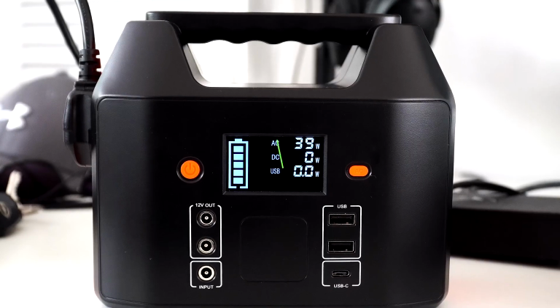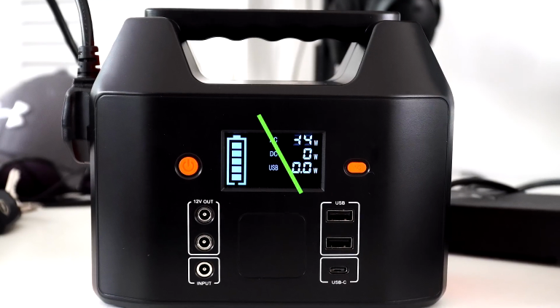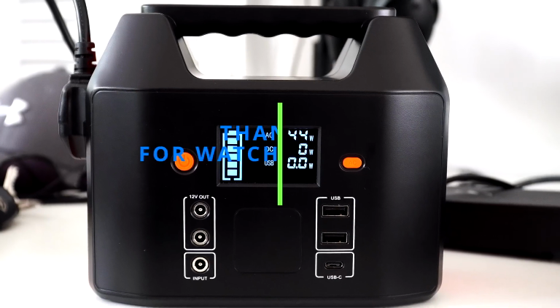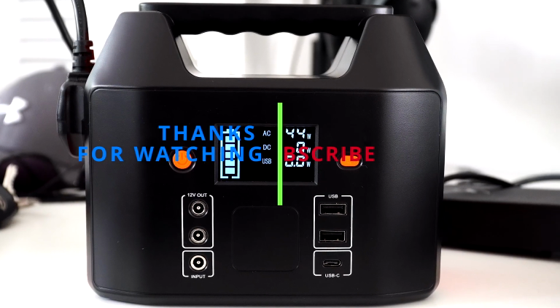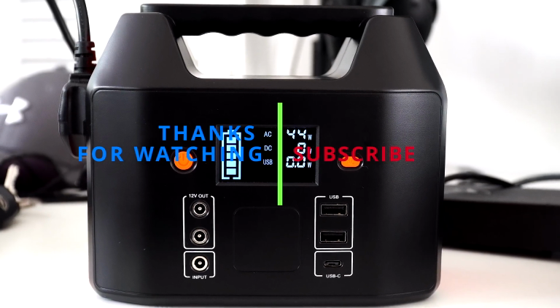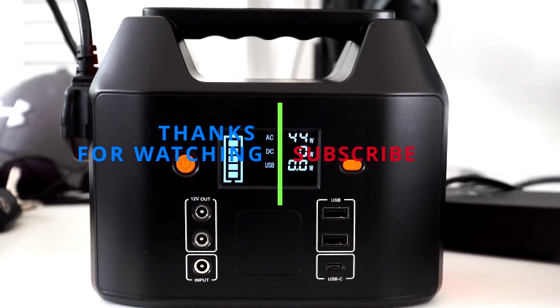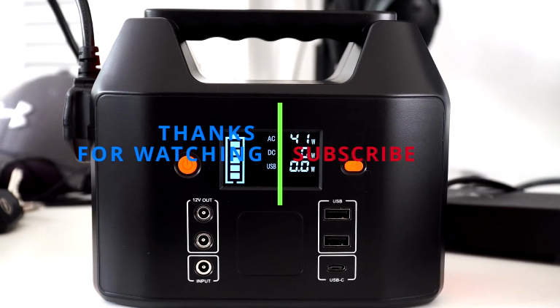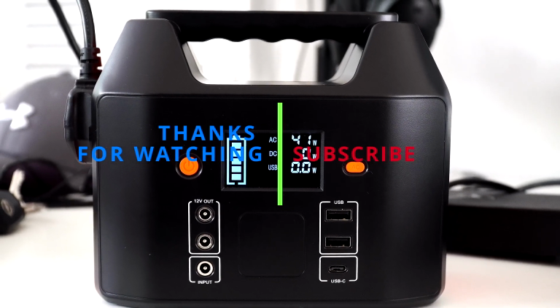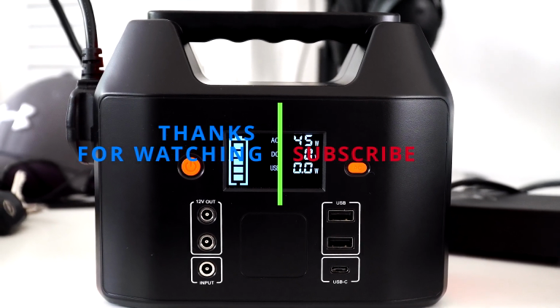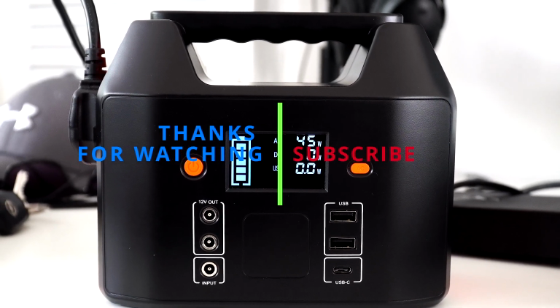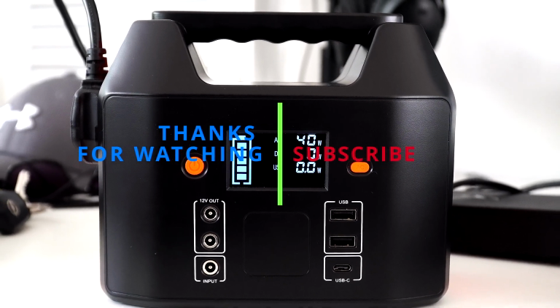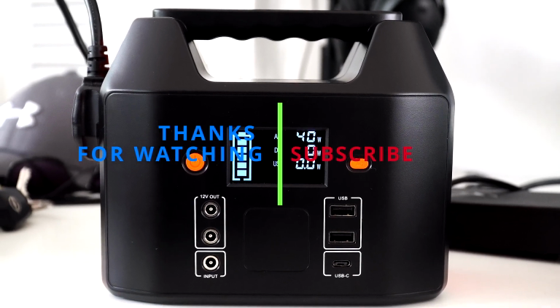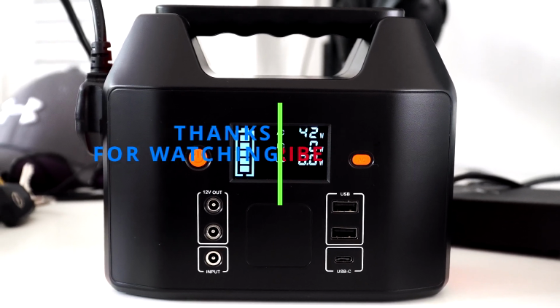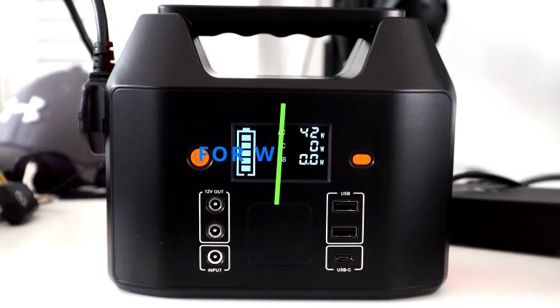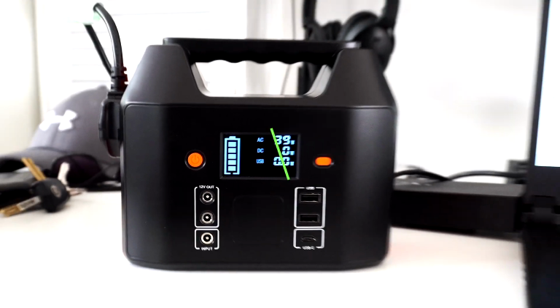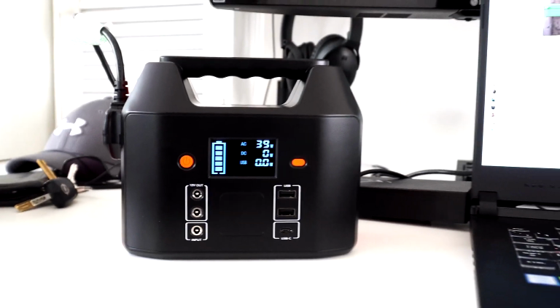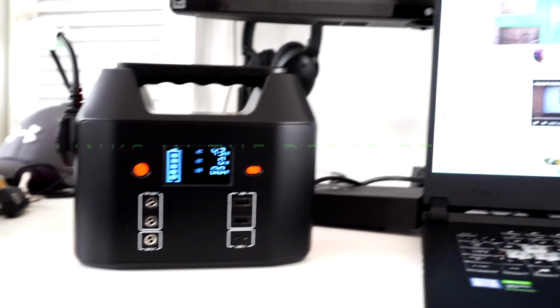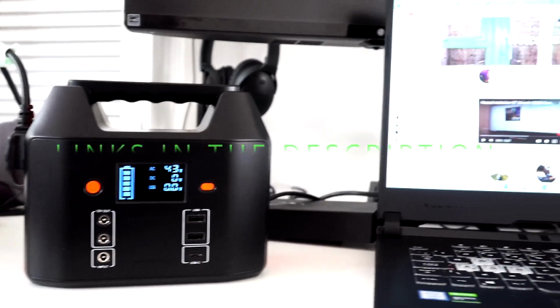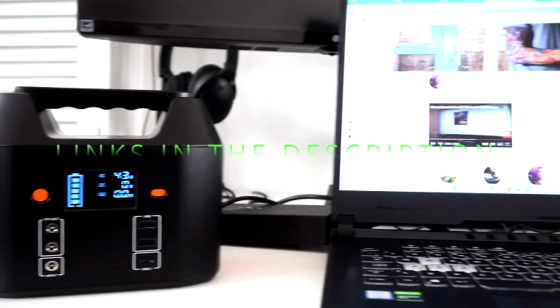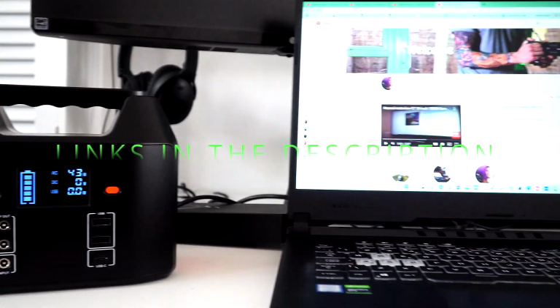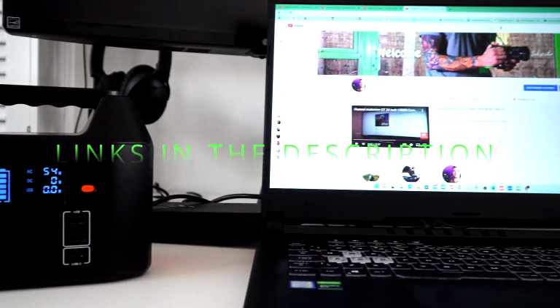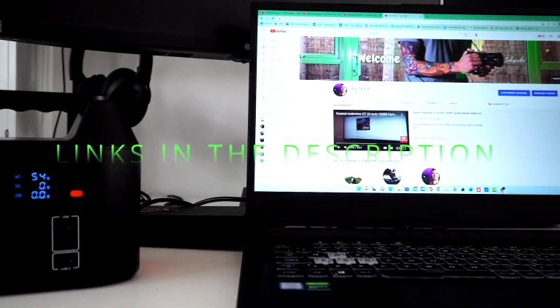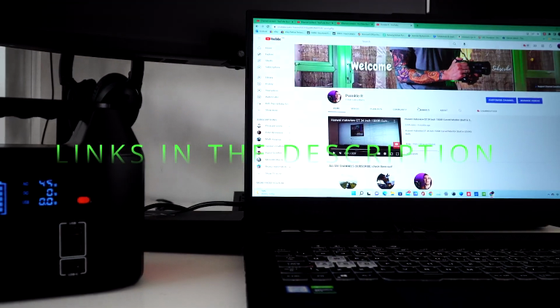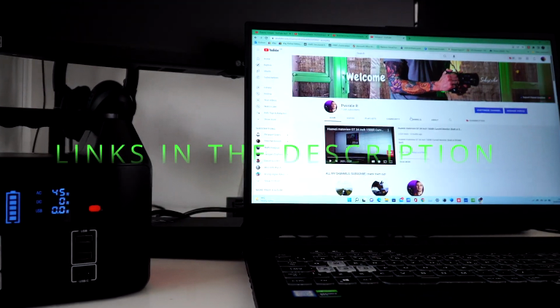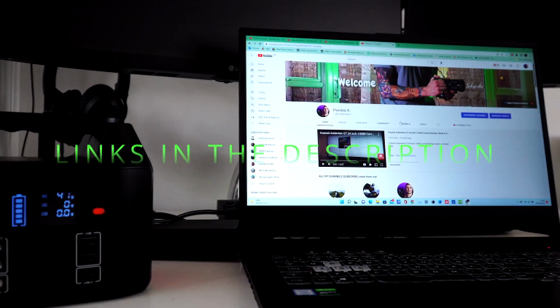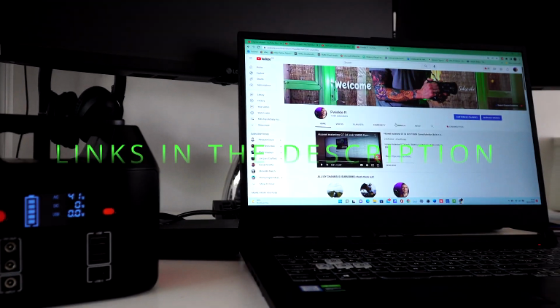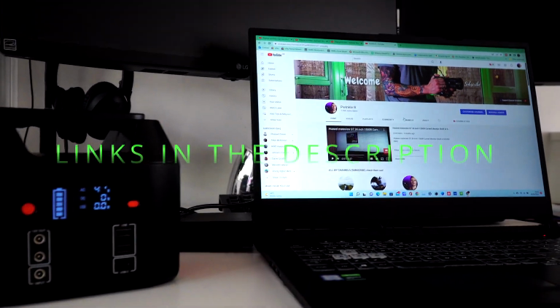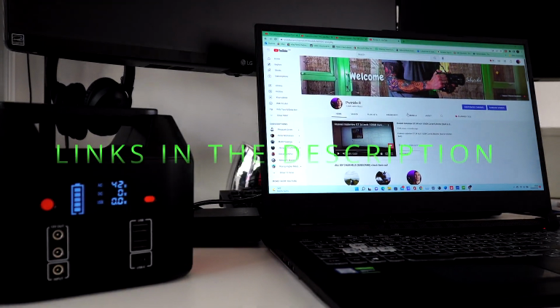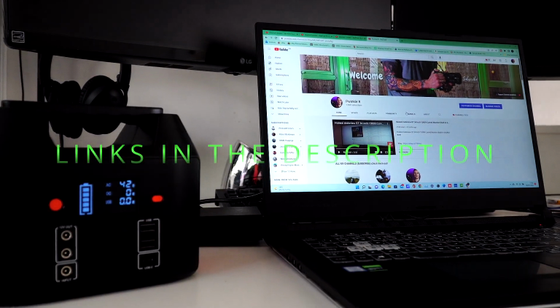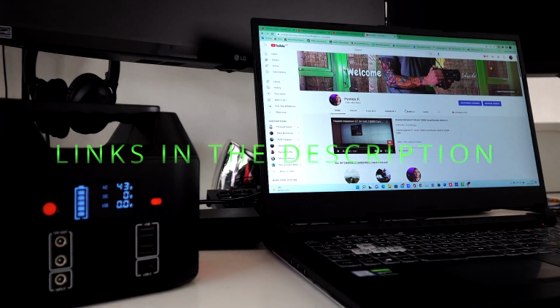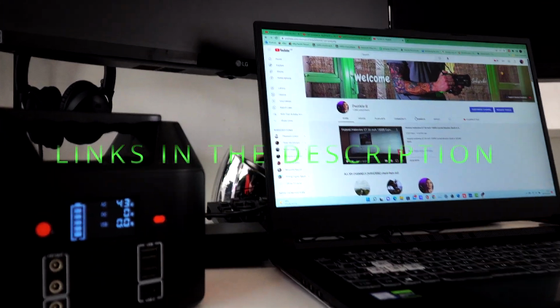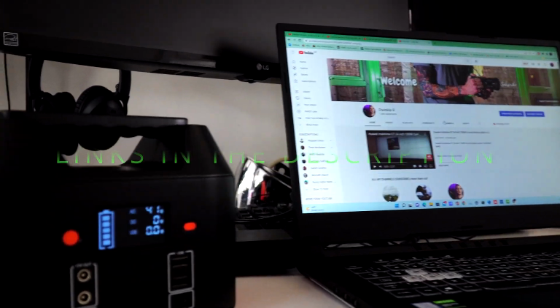Thanks for watching. I'll leave links and information in the description below. Like and subscribe, and I'll see you in the next one.